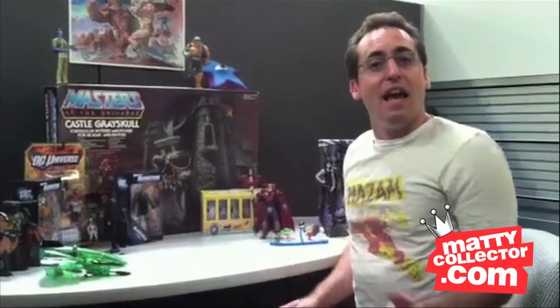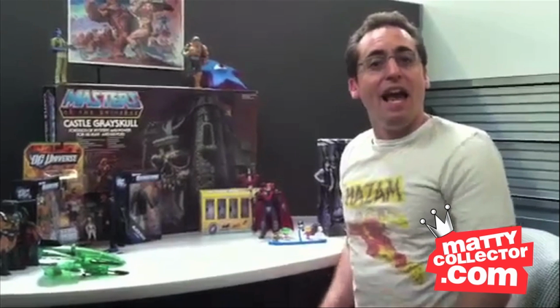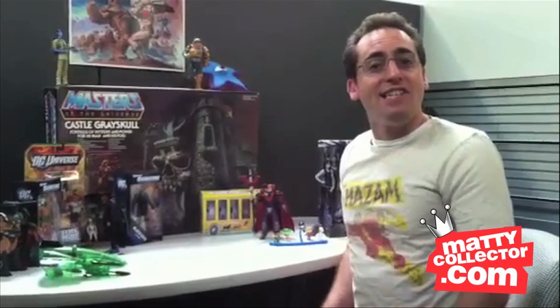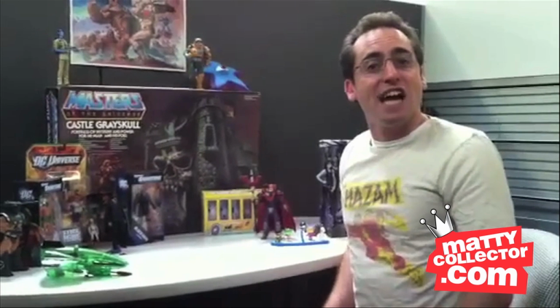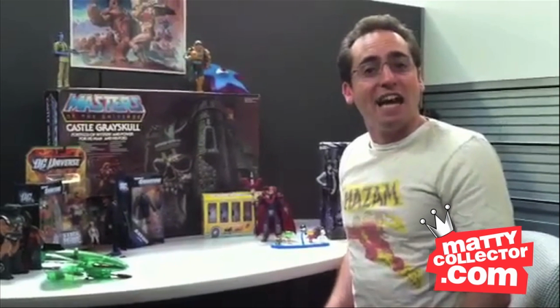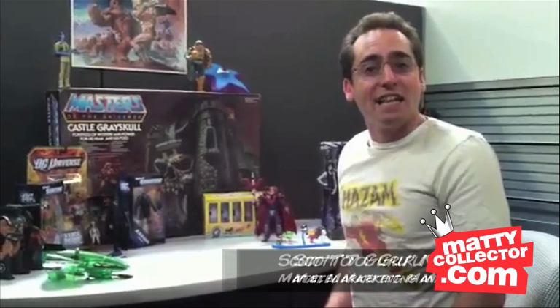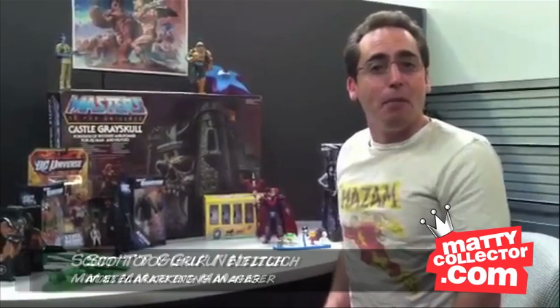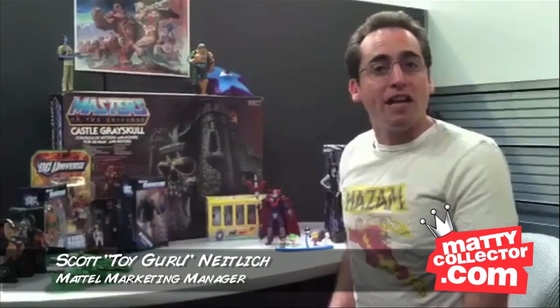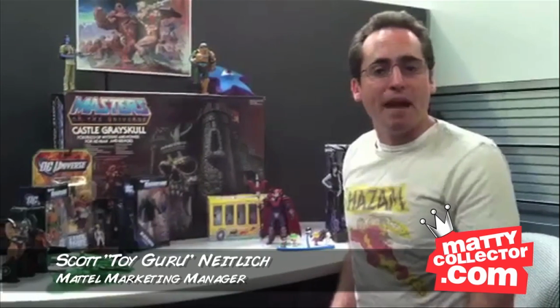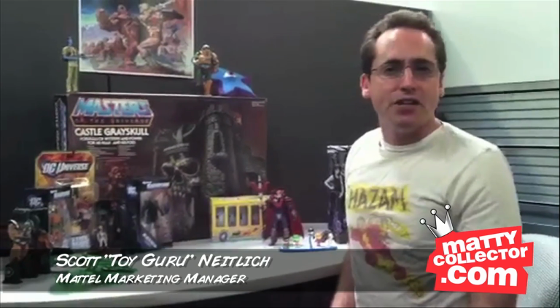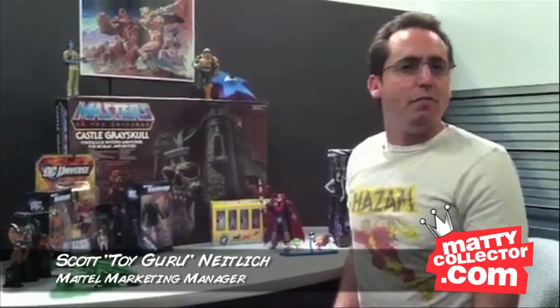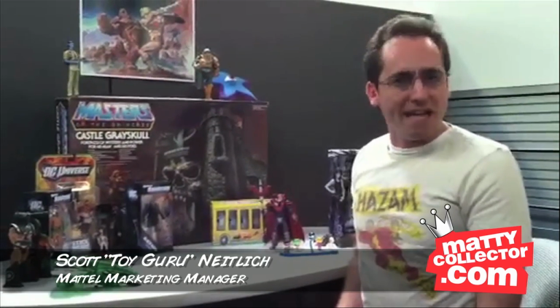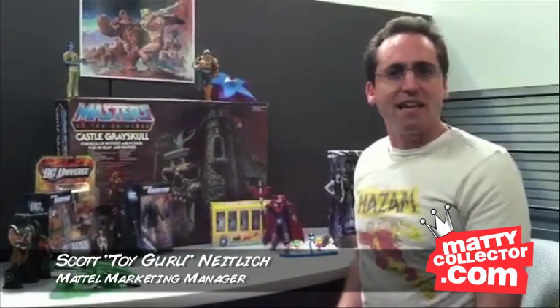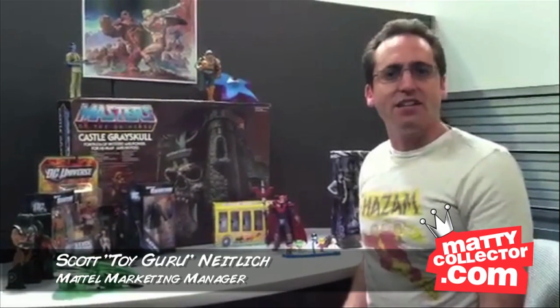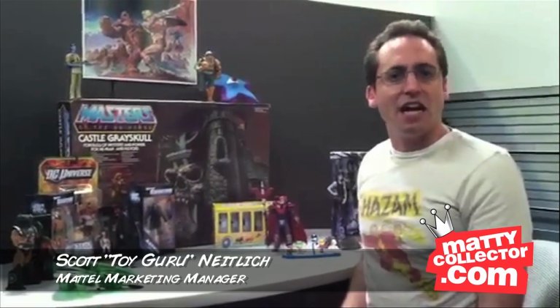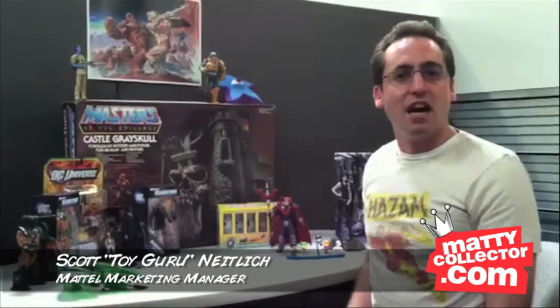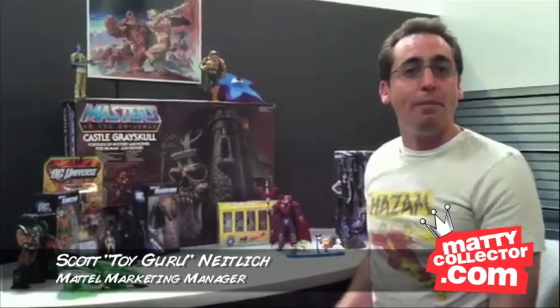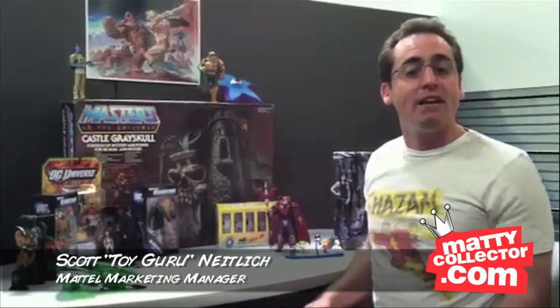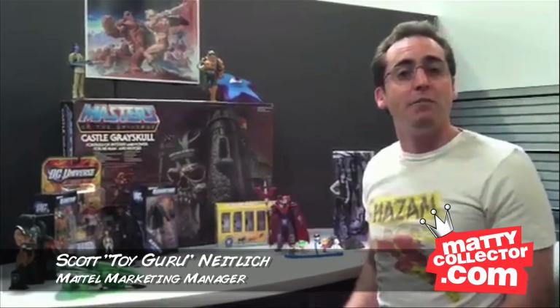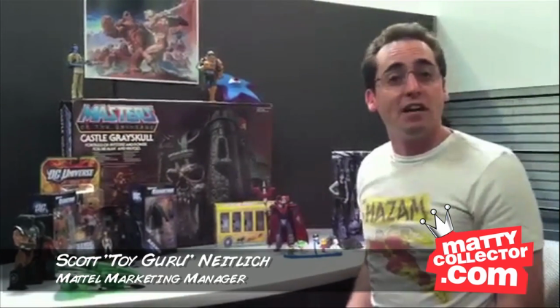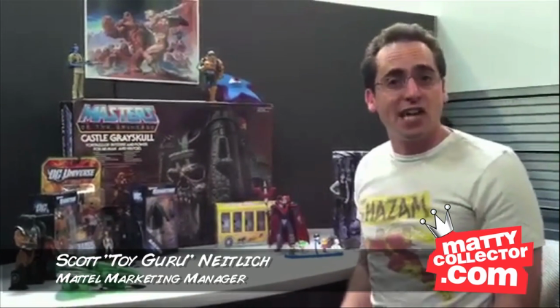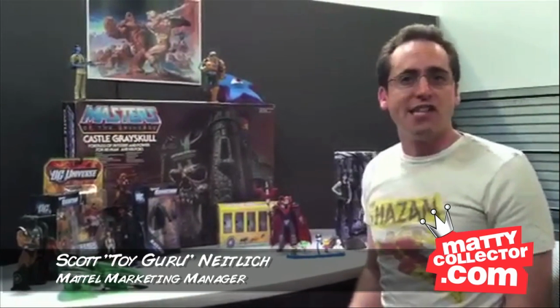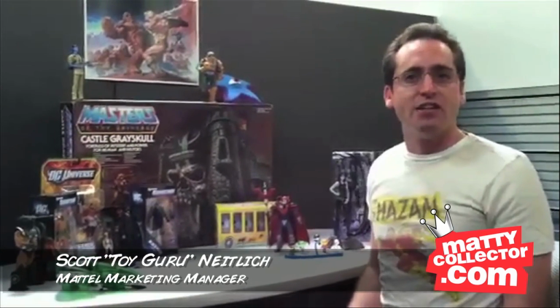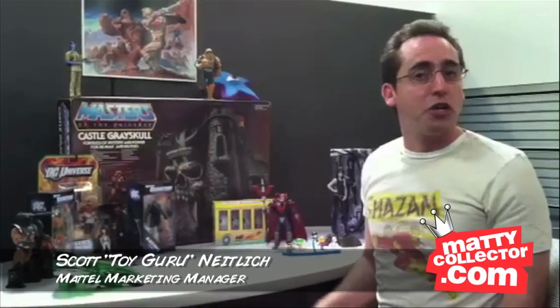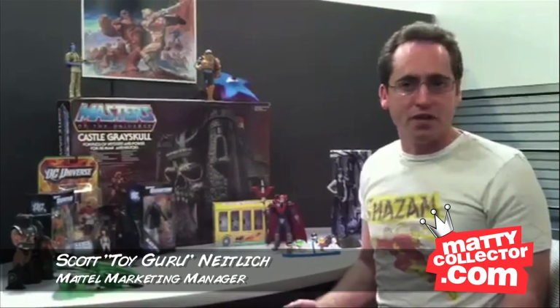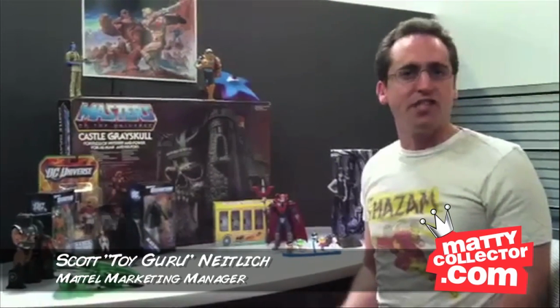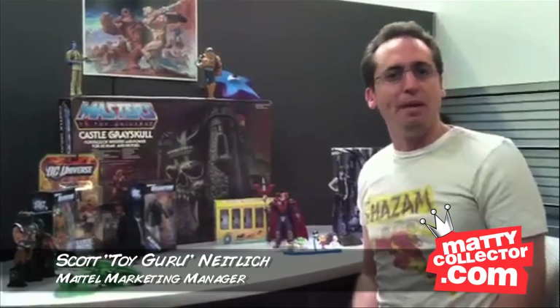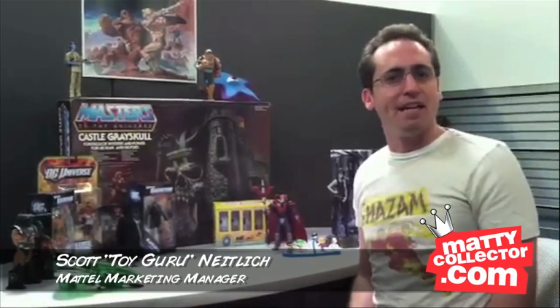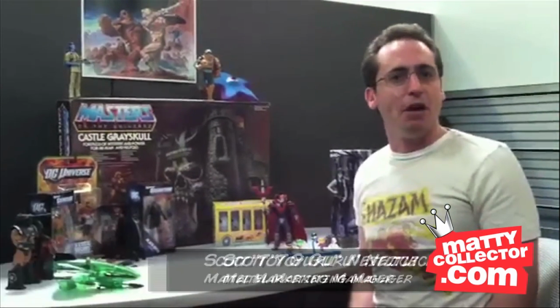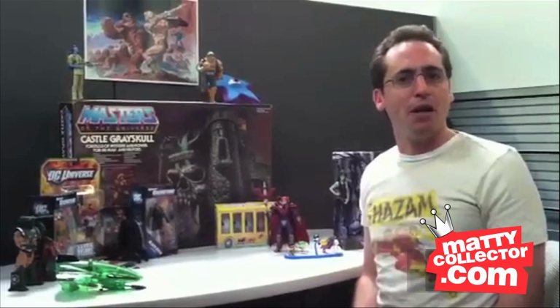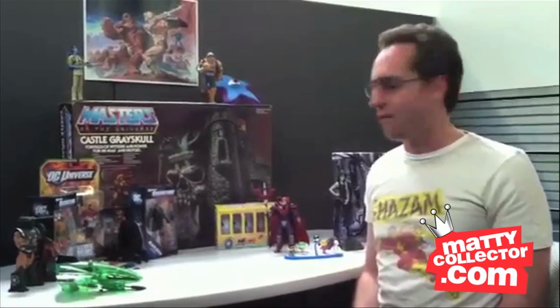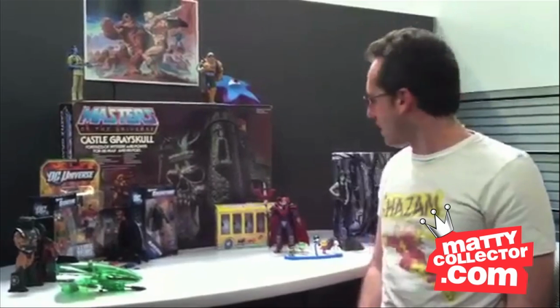Hey, Scott Knightlick, Marketing Manager for MattyCollector.com, here at the Mattel Design Center to show you another sneak peek at some upcoming figures.